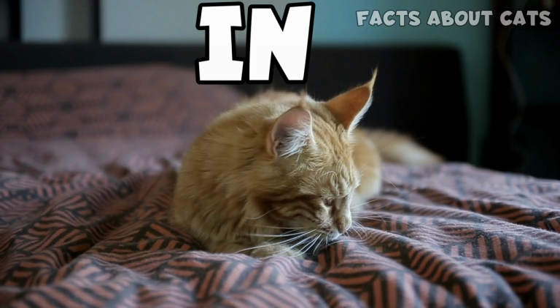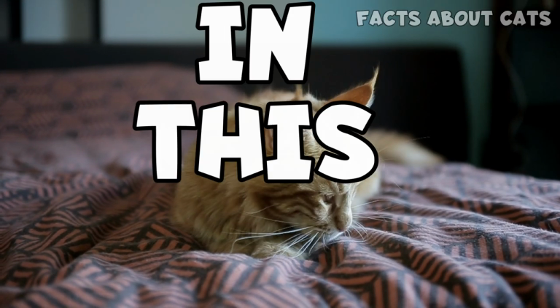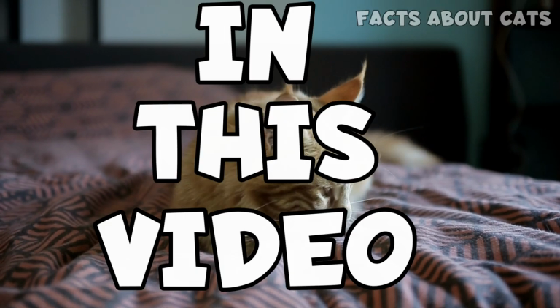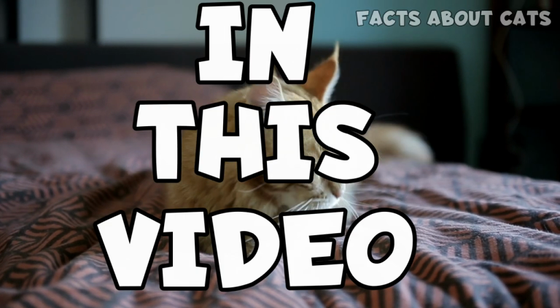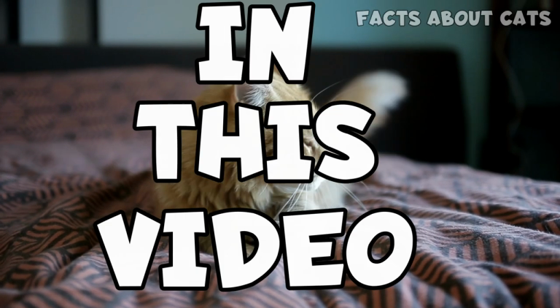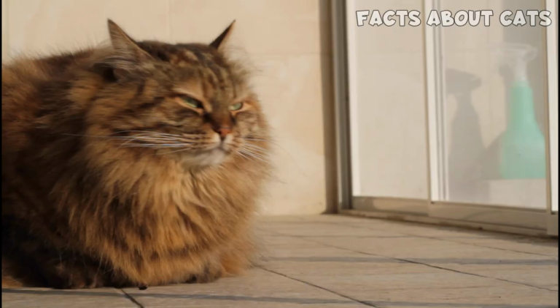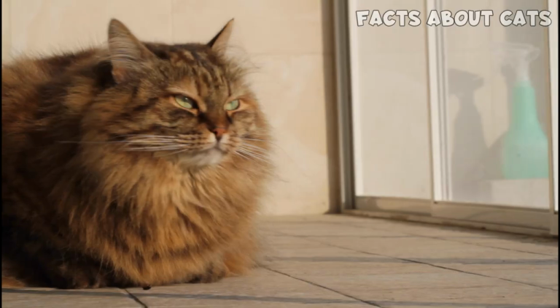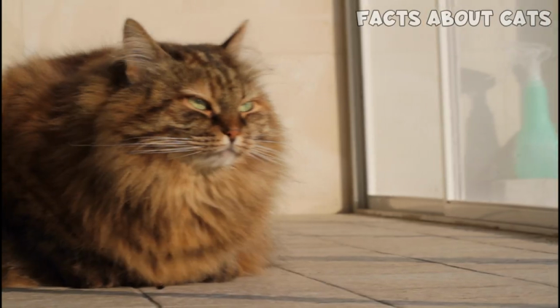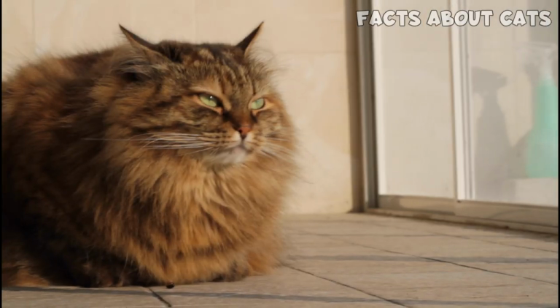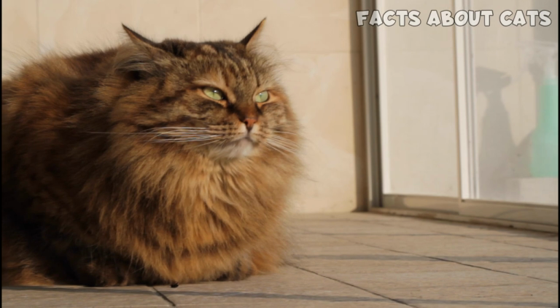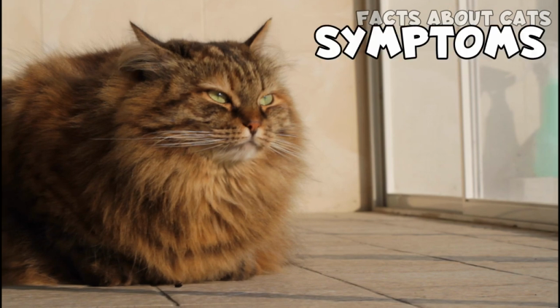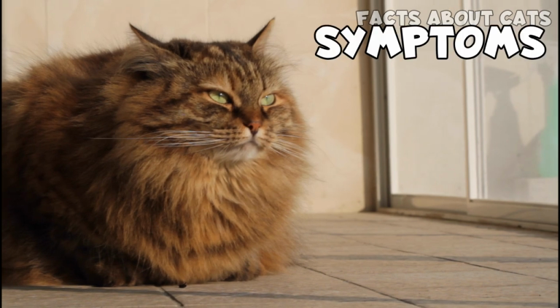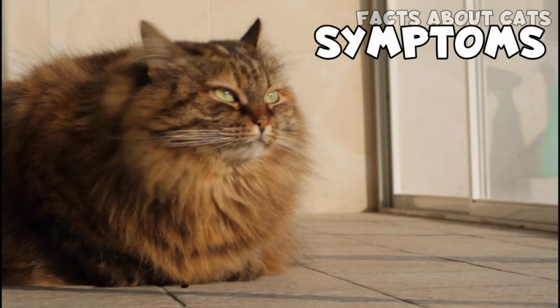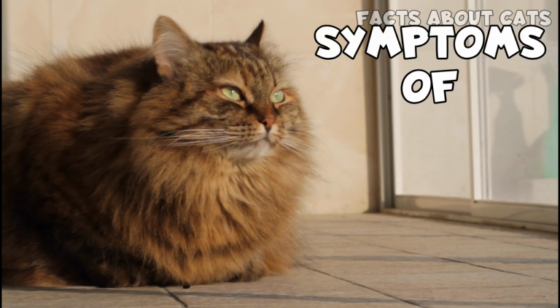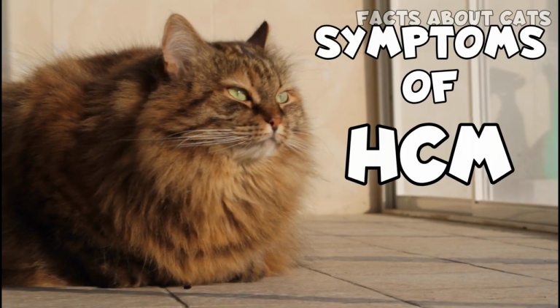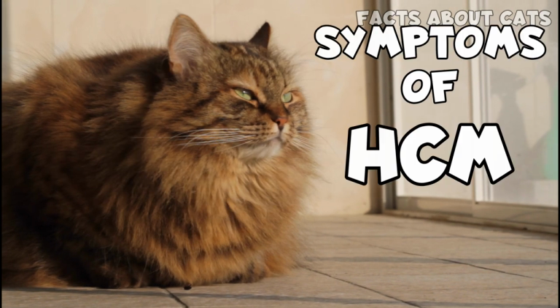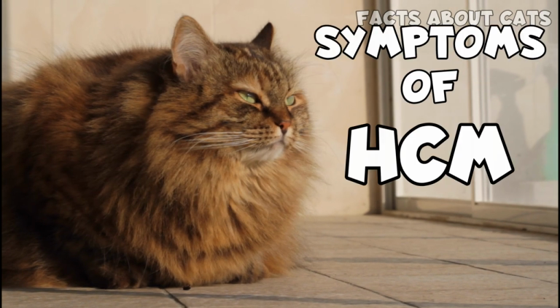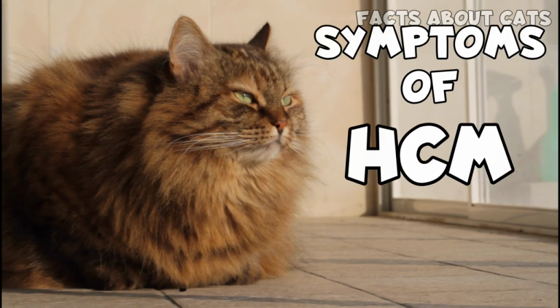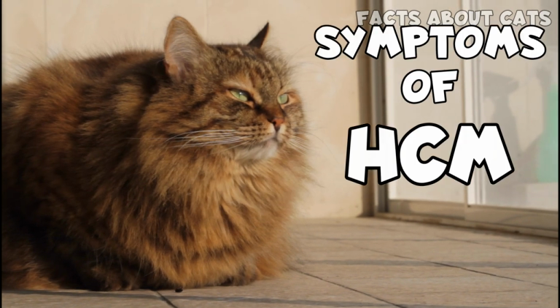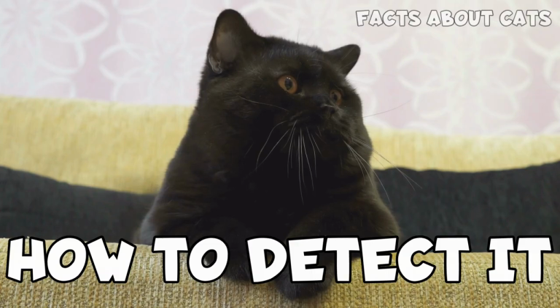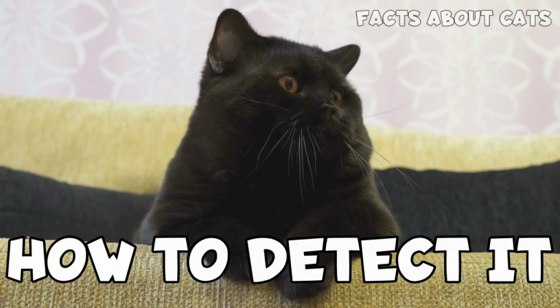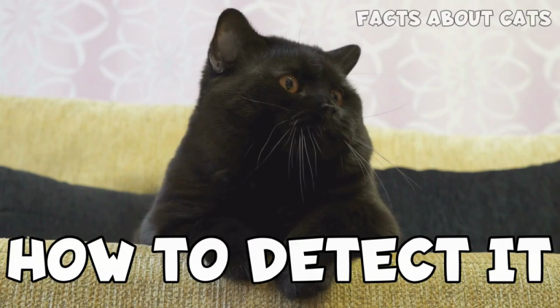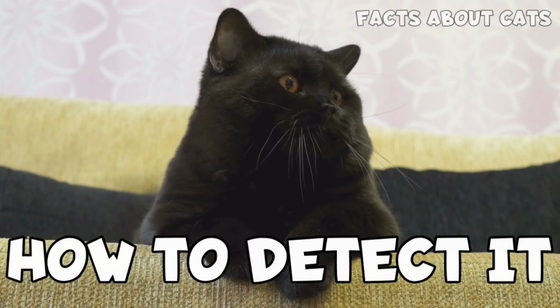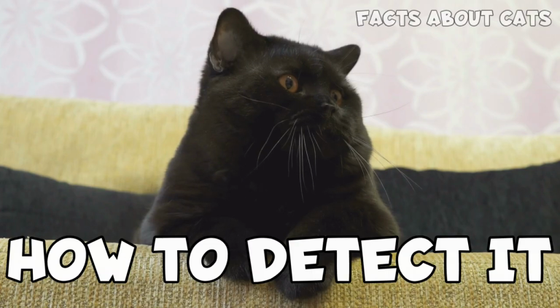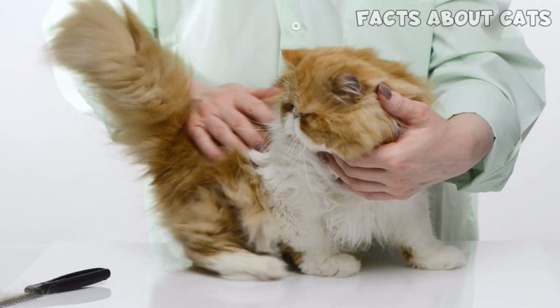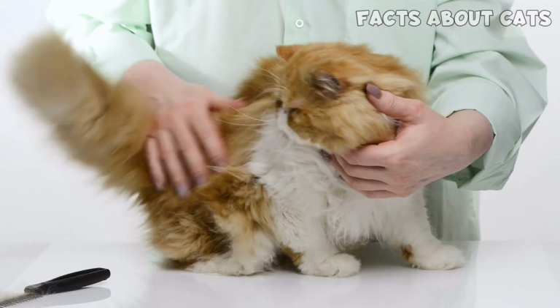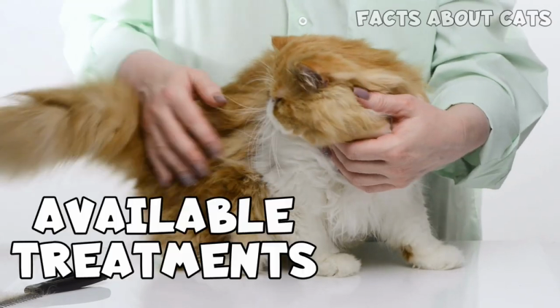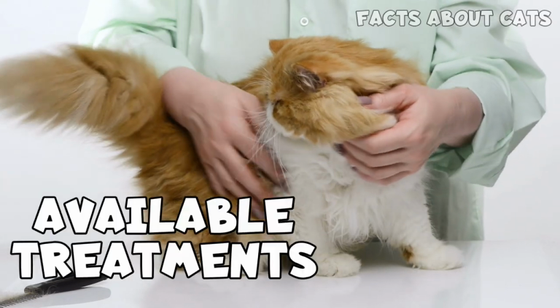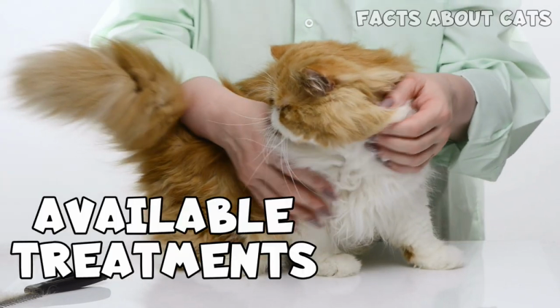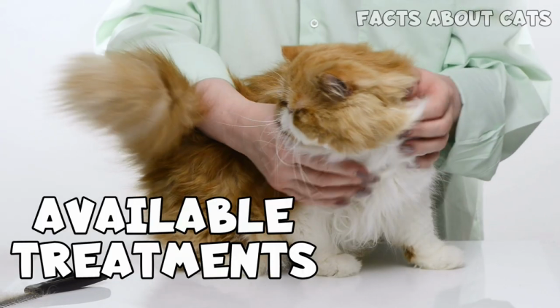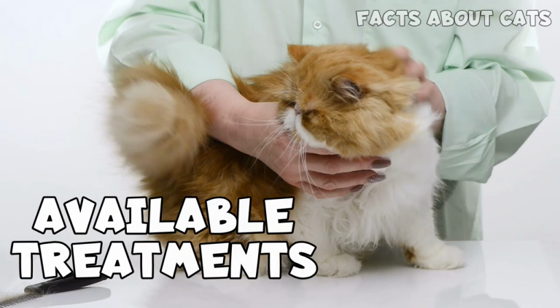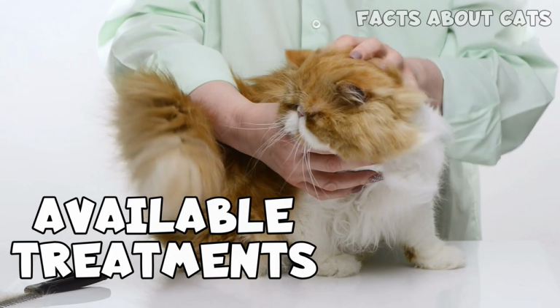In this video, I'll tell you the symptoms of HCM, how to detect it, and some available treatments.